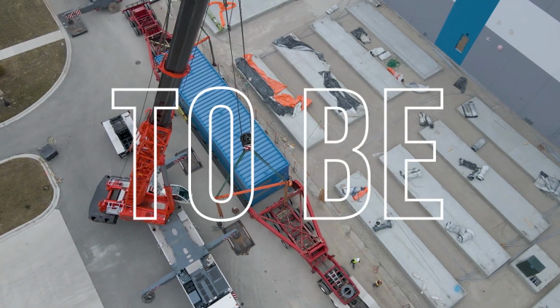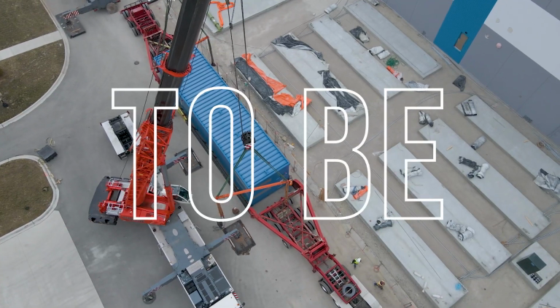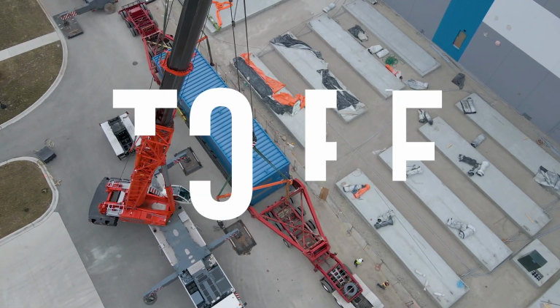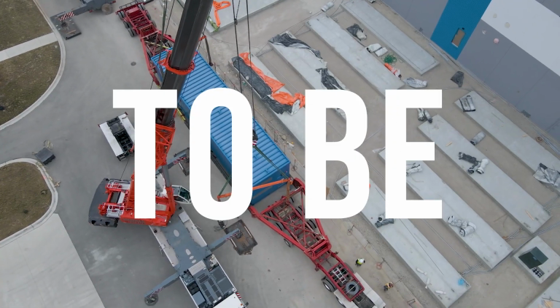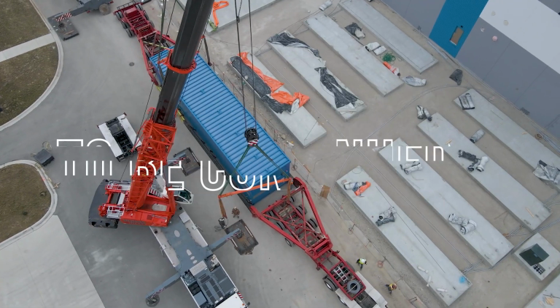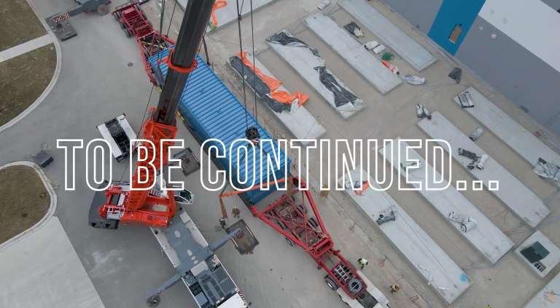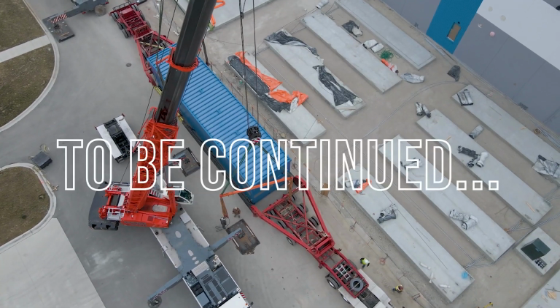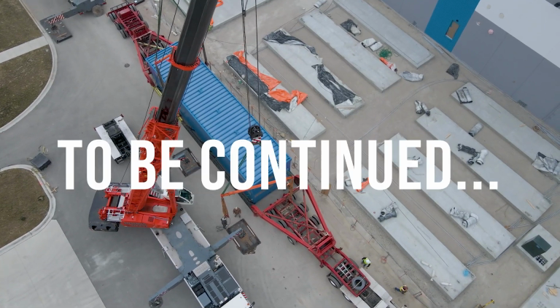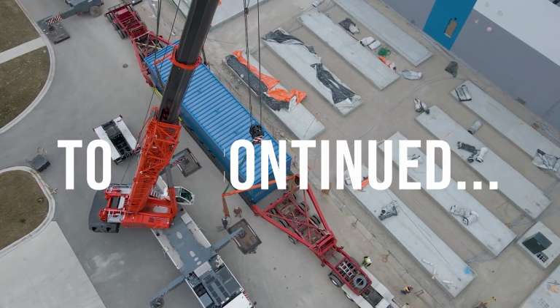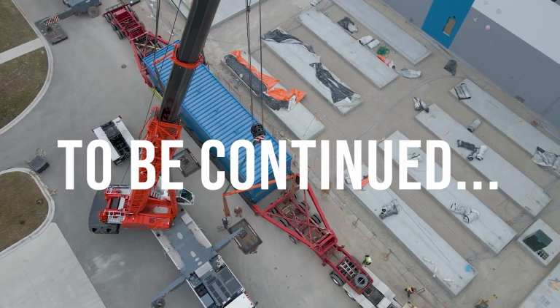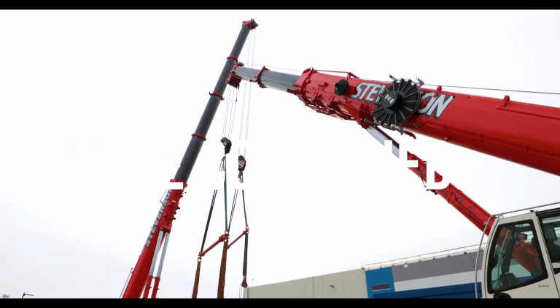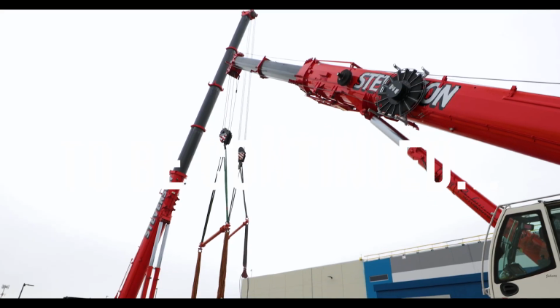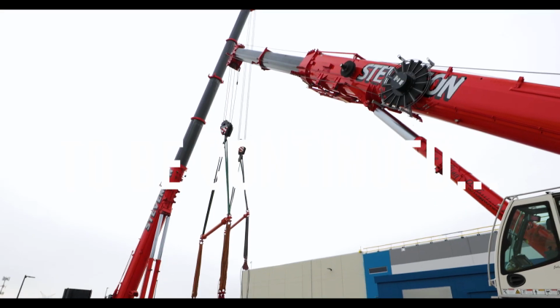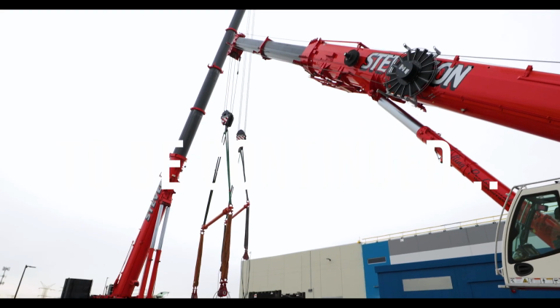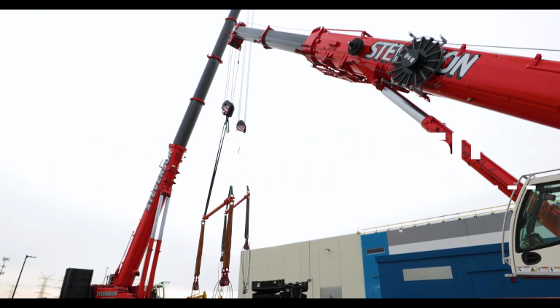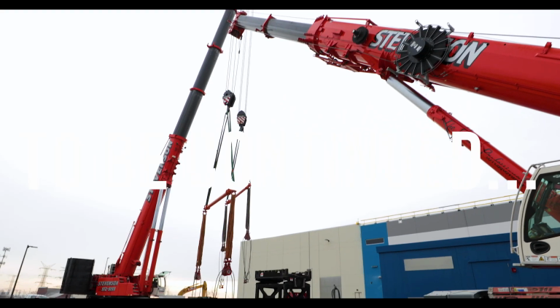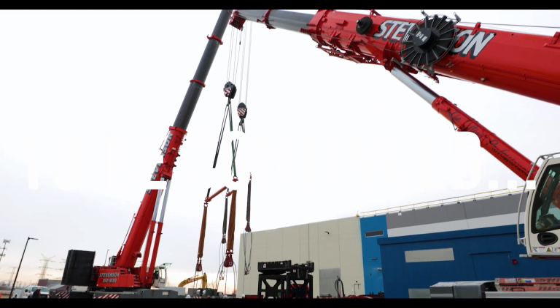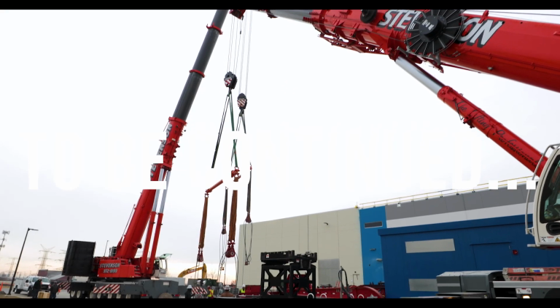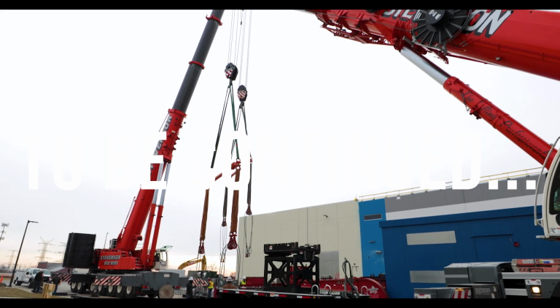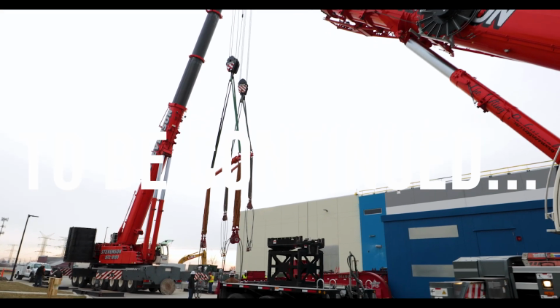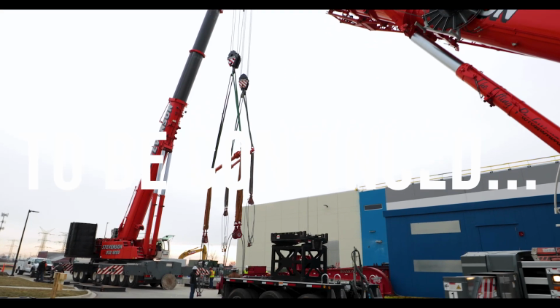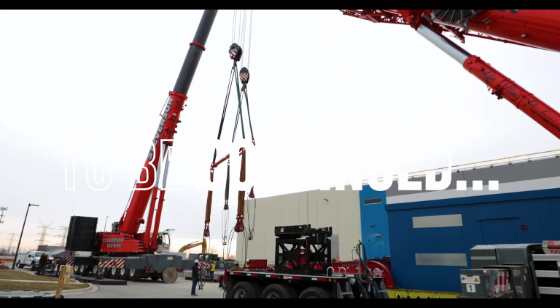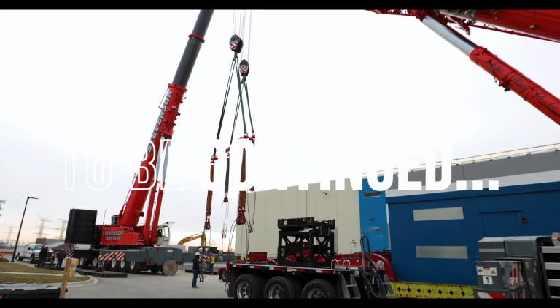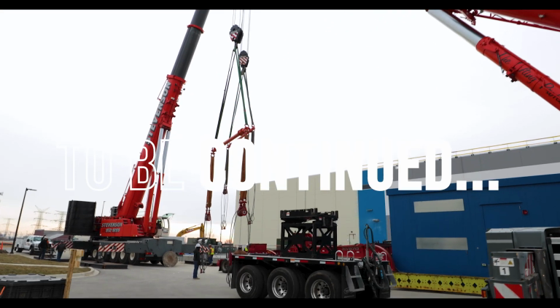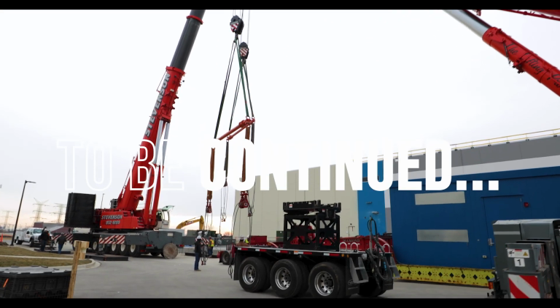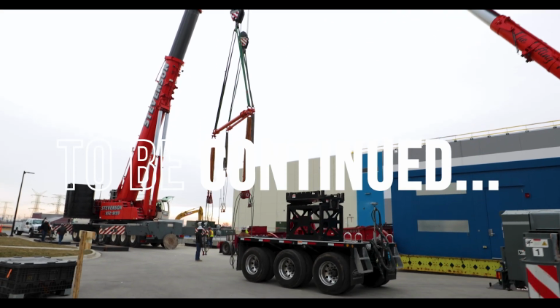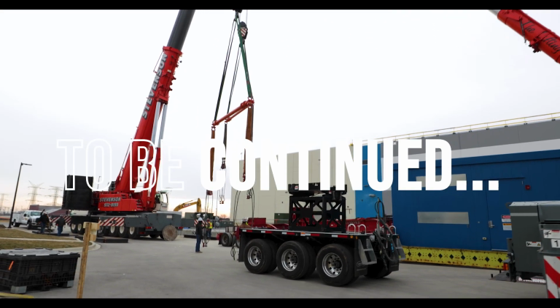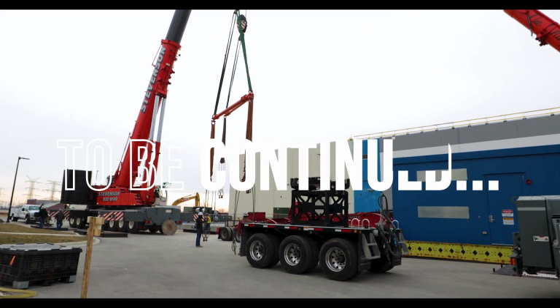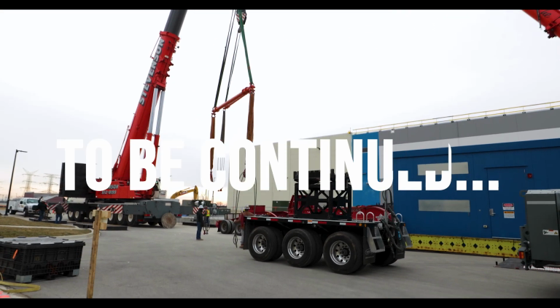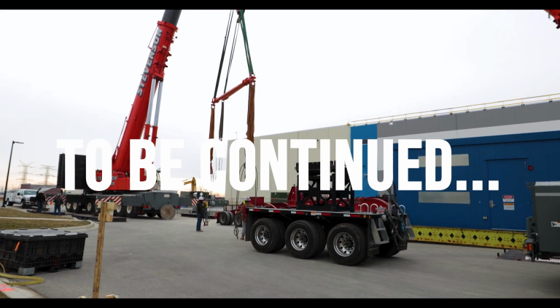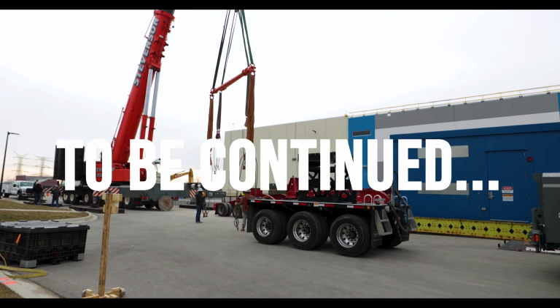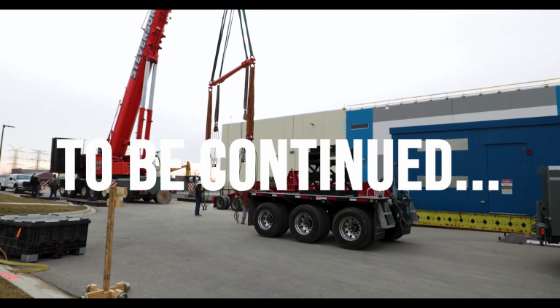We'll see you next time in the next video. Thanks for watching. Tune in next time to see the continued progress towards making Chicagoland Forever On.